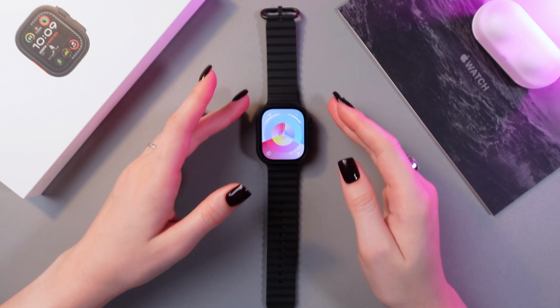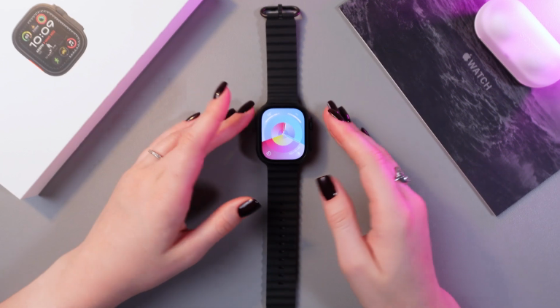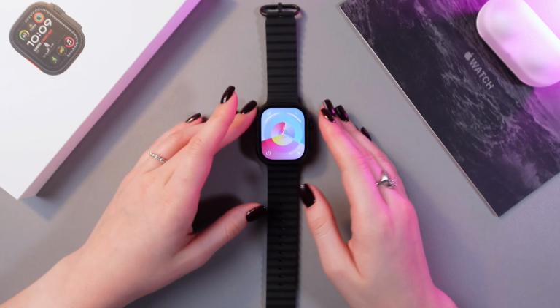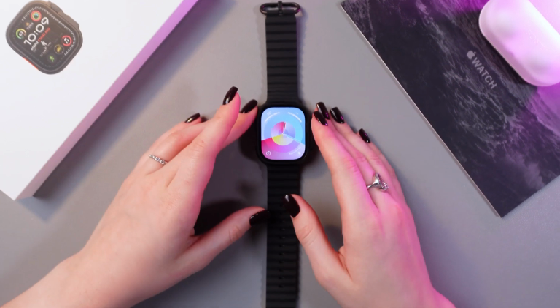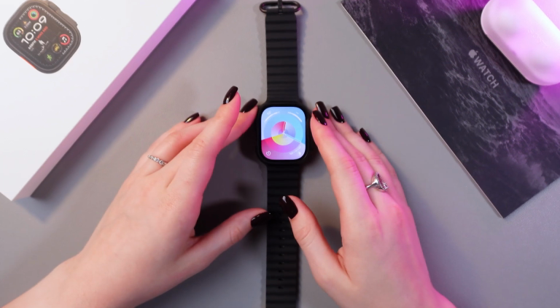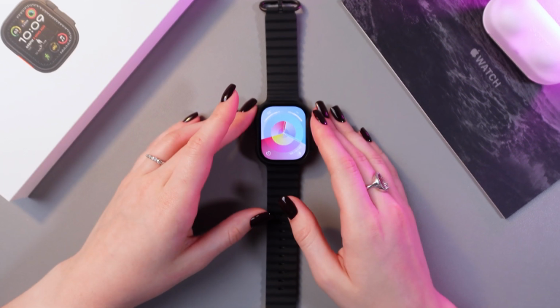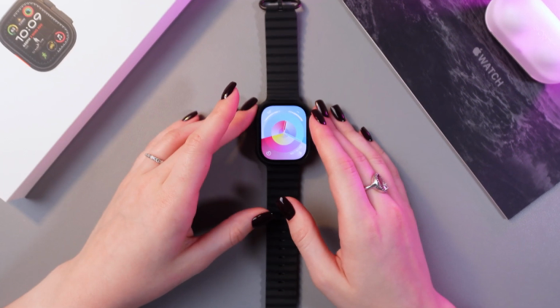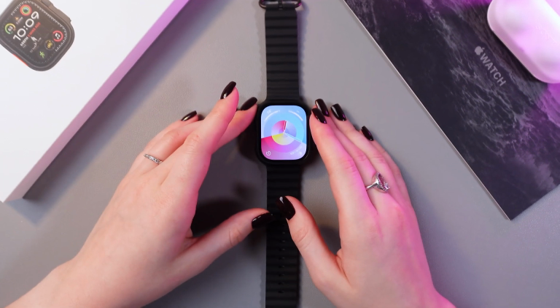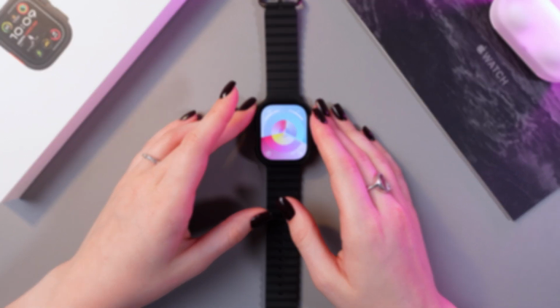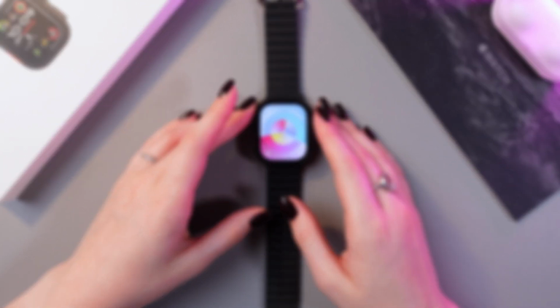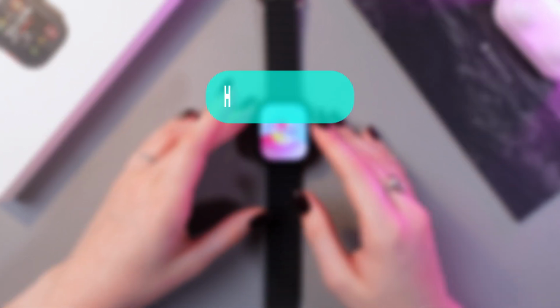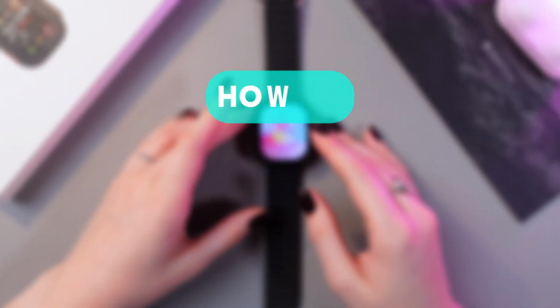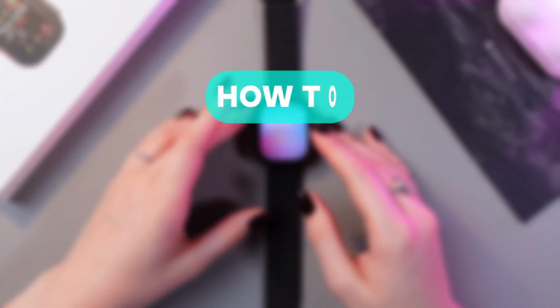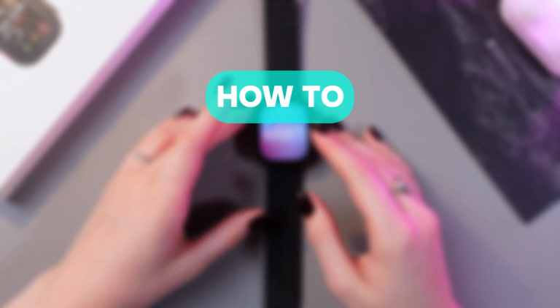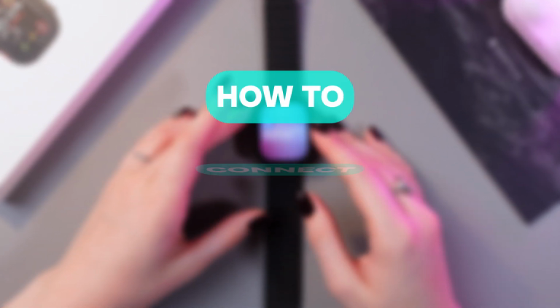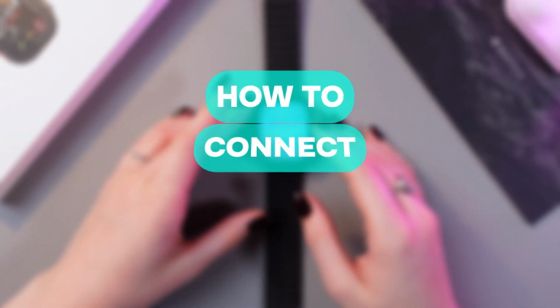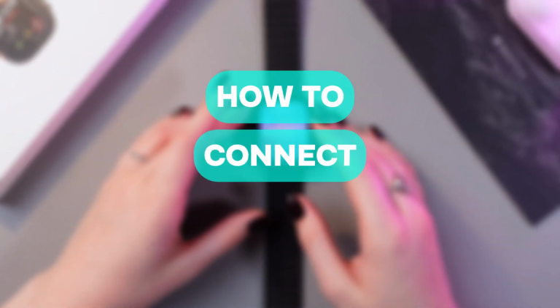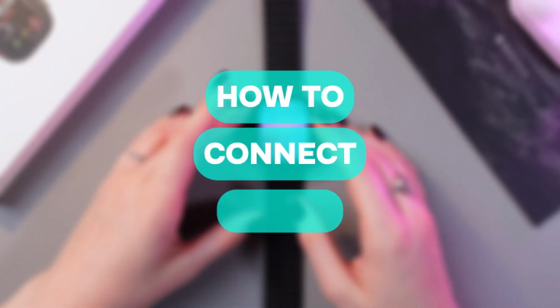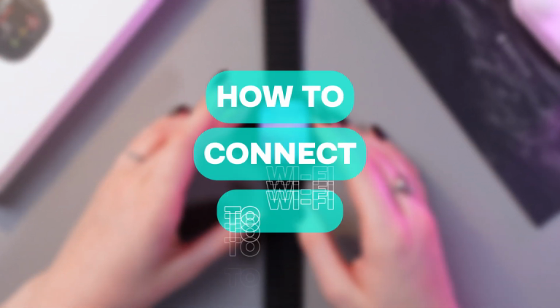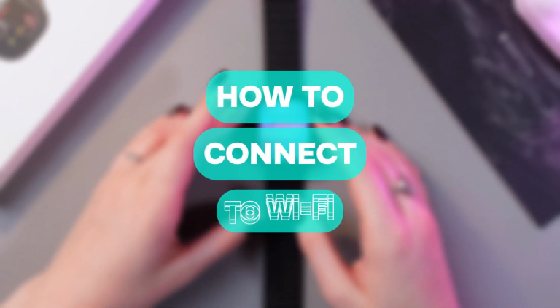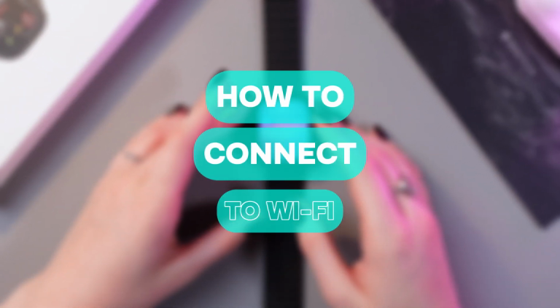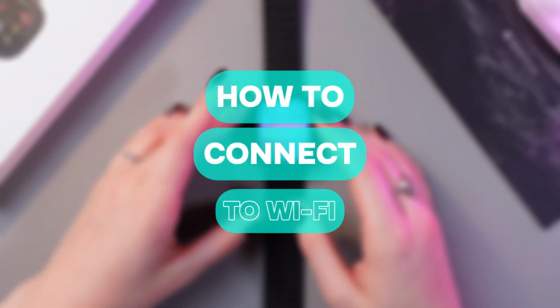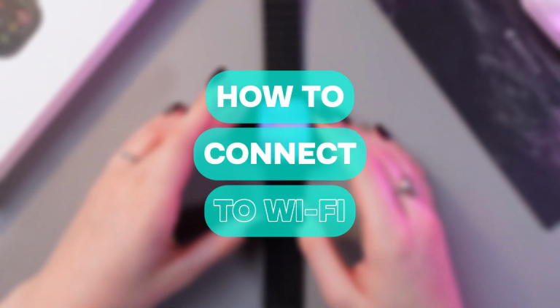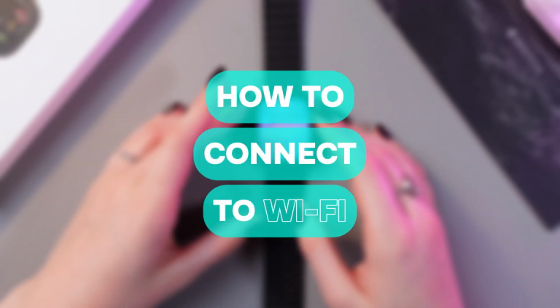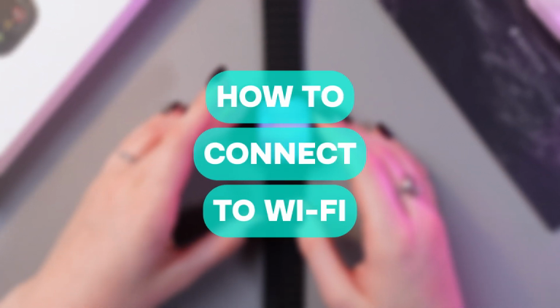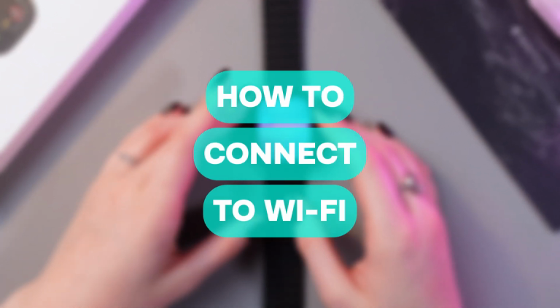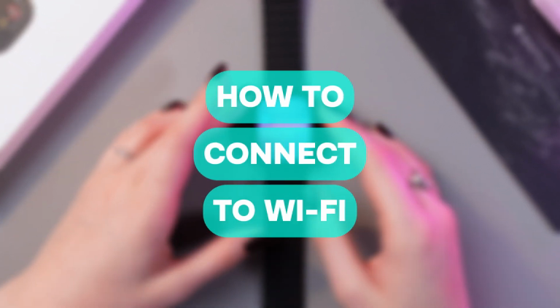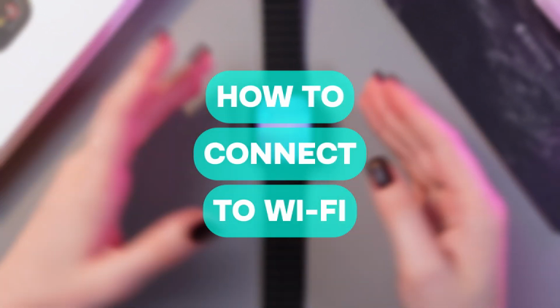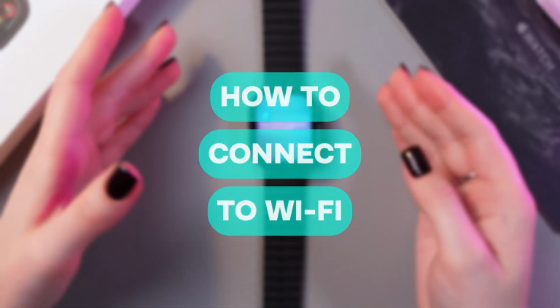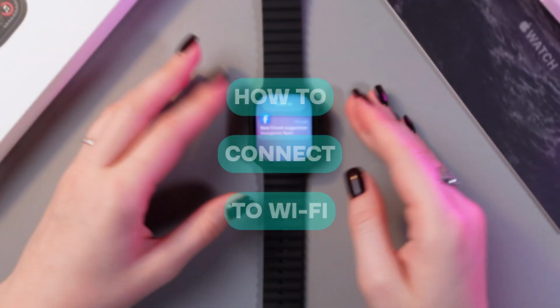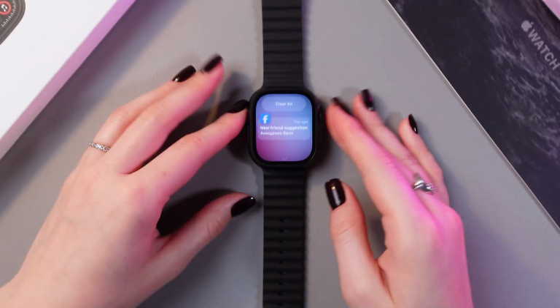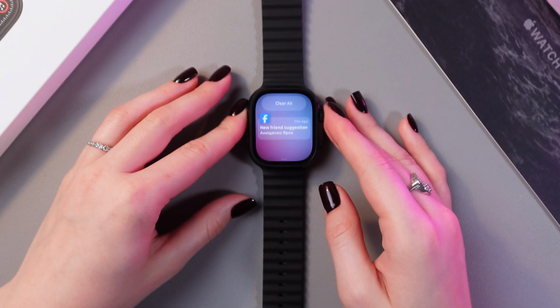Hi there! In this video, I want to show you how to connect your Apple Watch Ultra 2 to Wi-Fi. Let's get started.